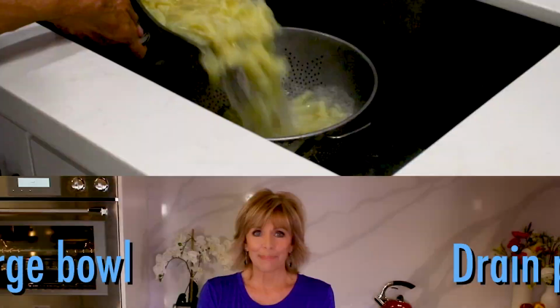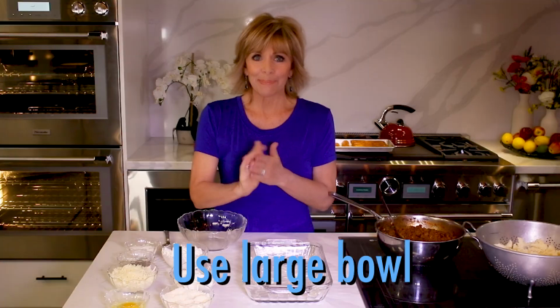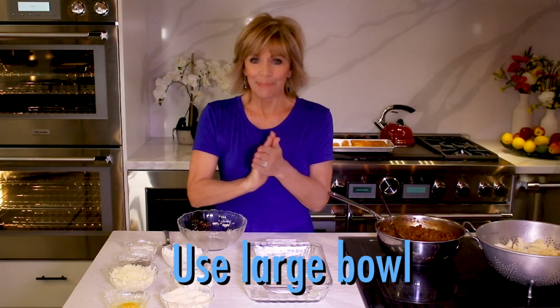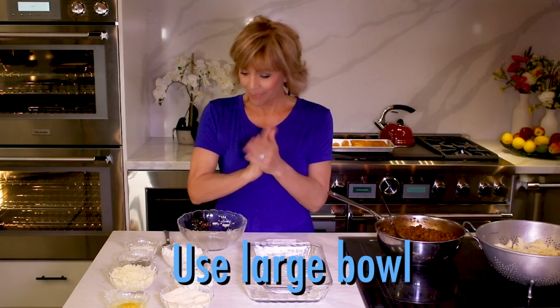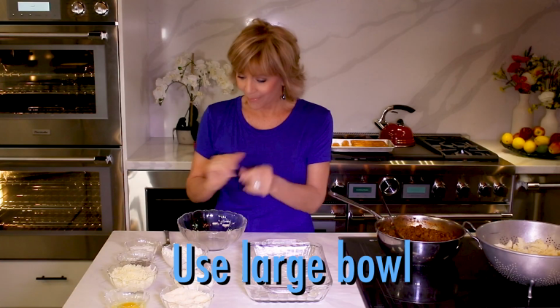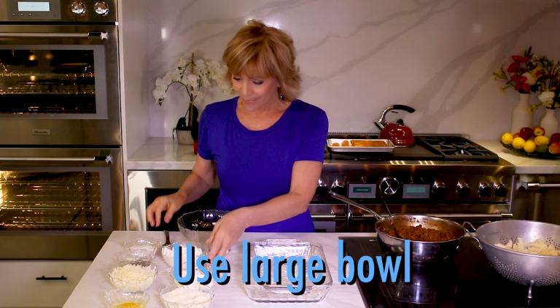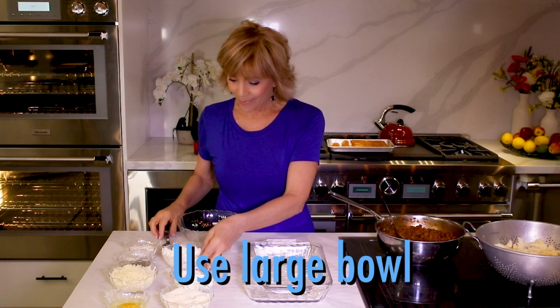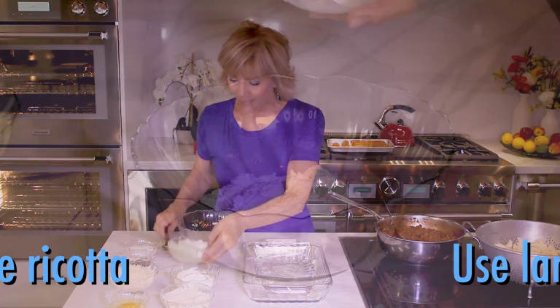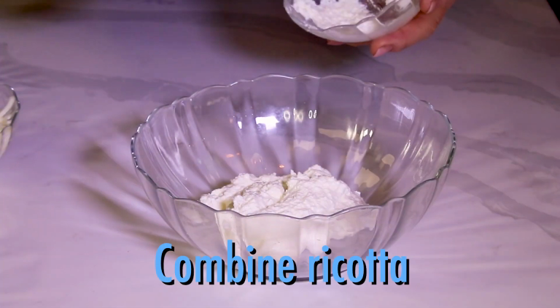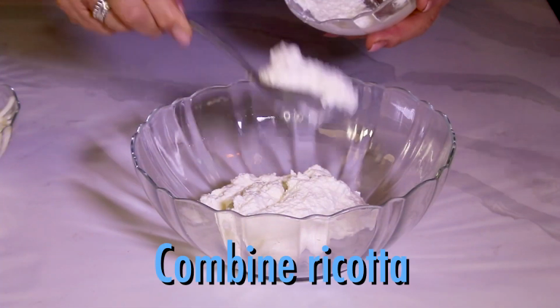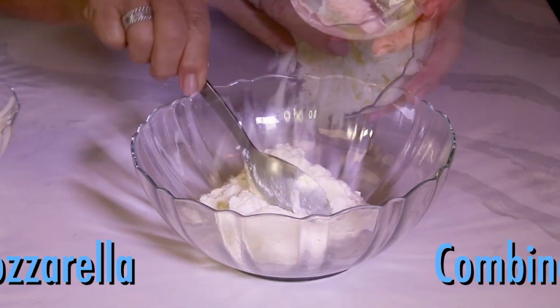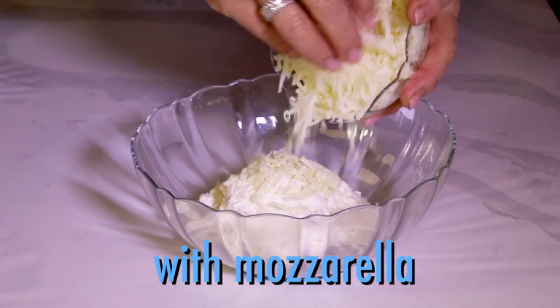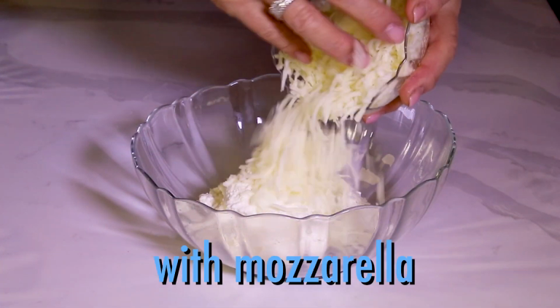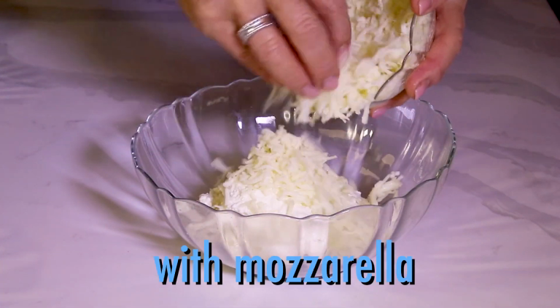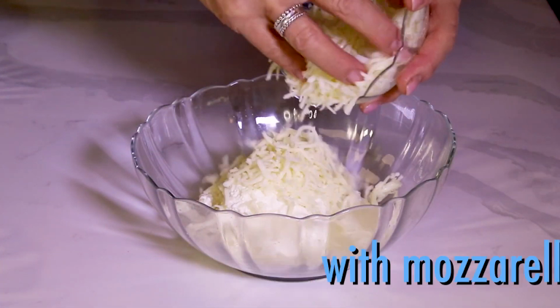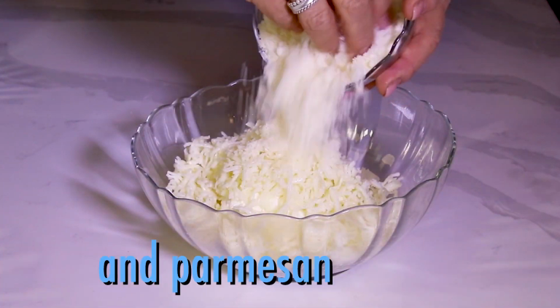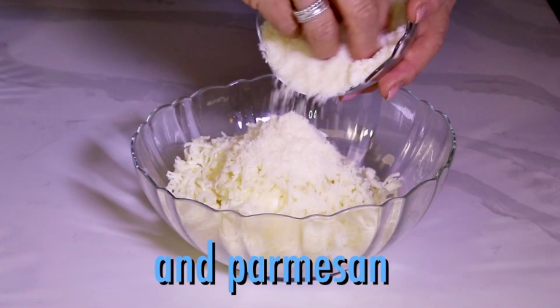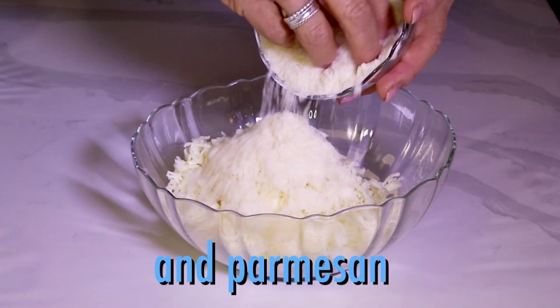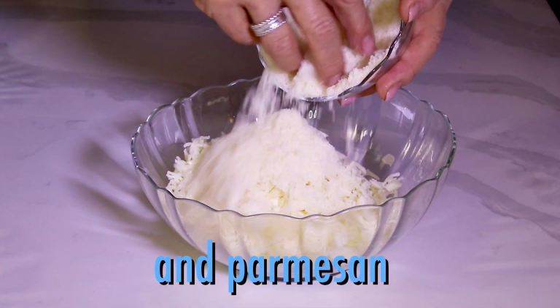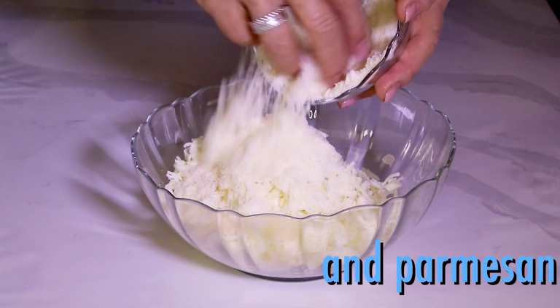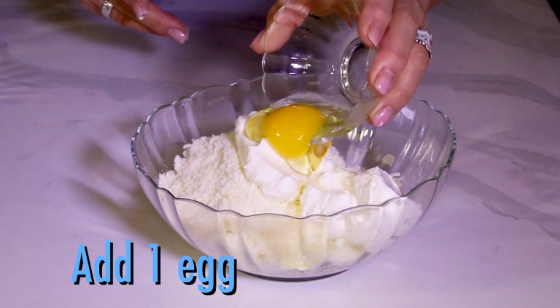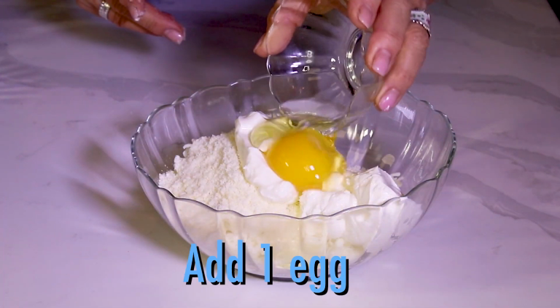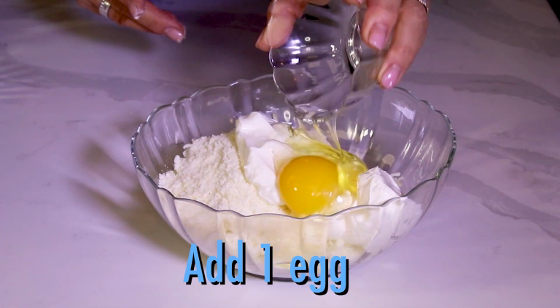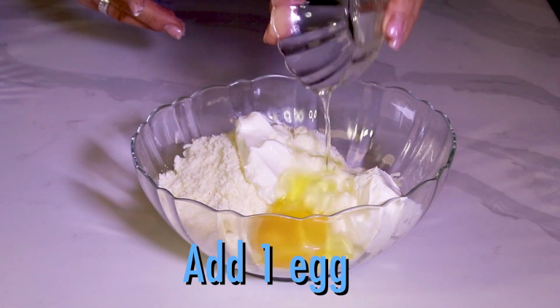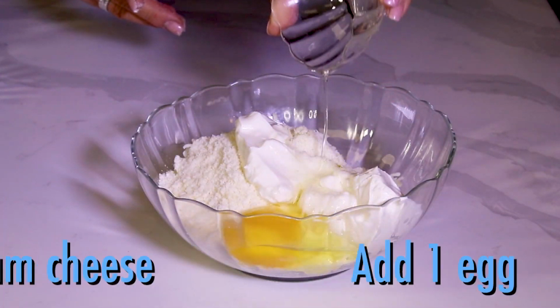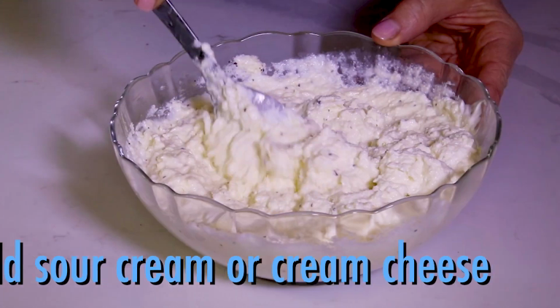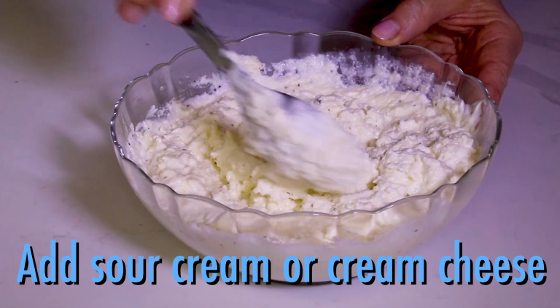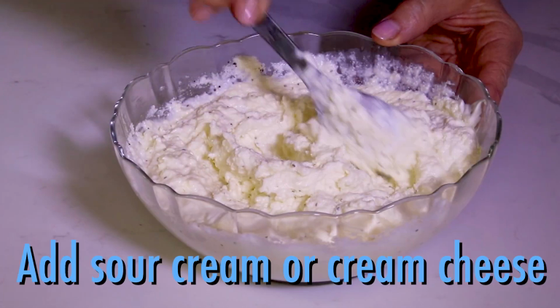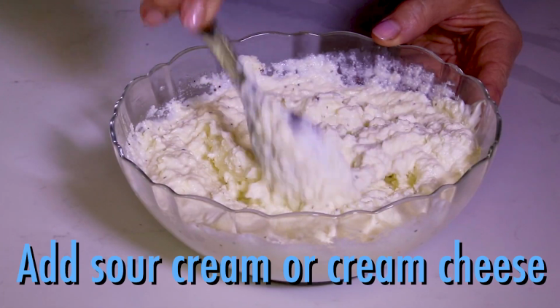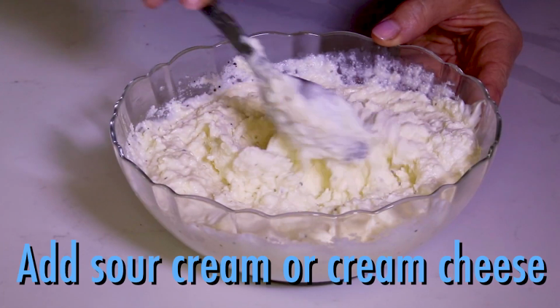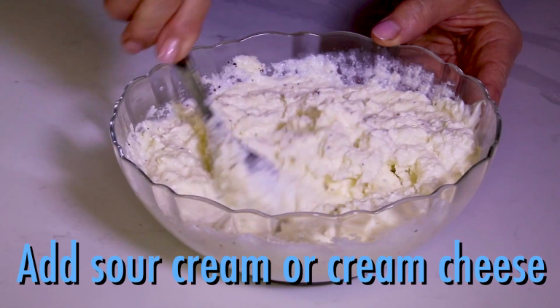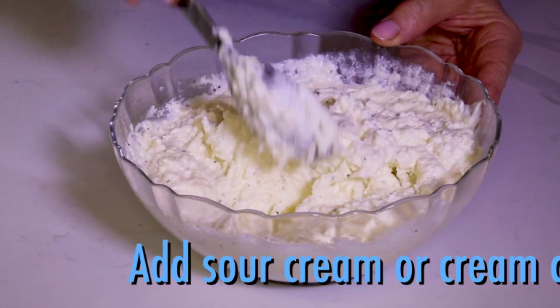Now in a bowl, combine ricotta, mozzarella, parmesan, an egg, and the sour cream or cream cheese.